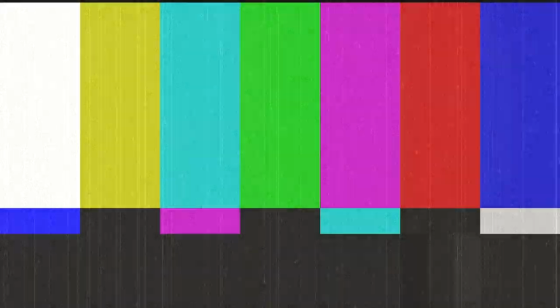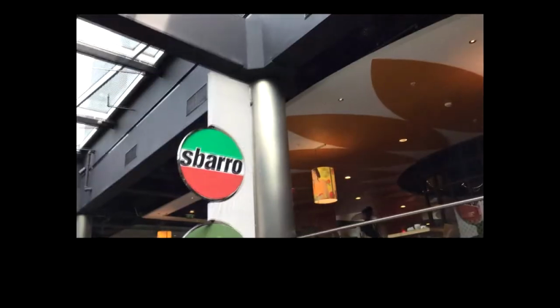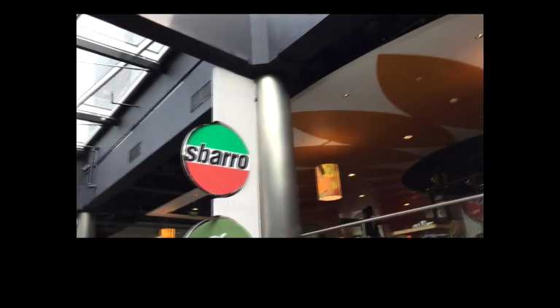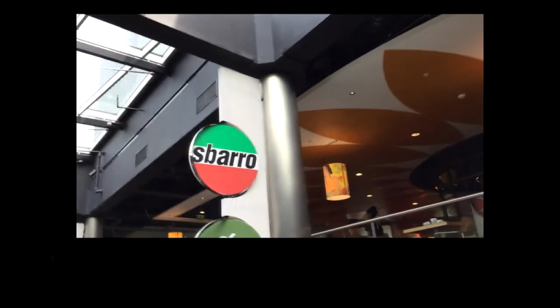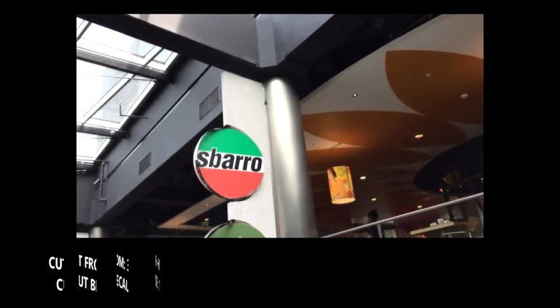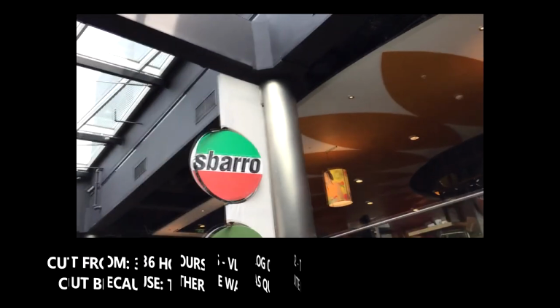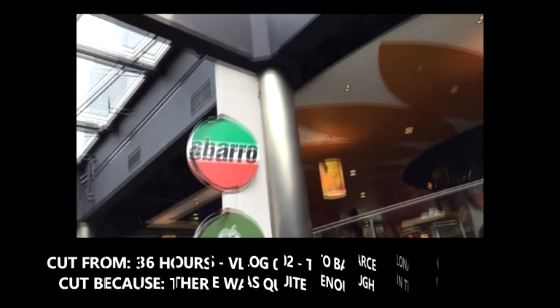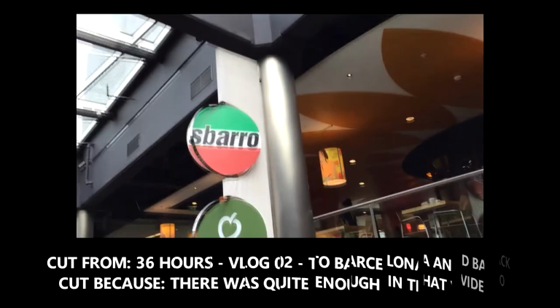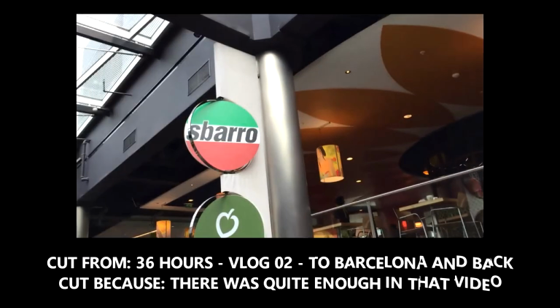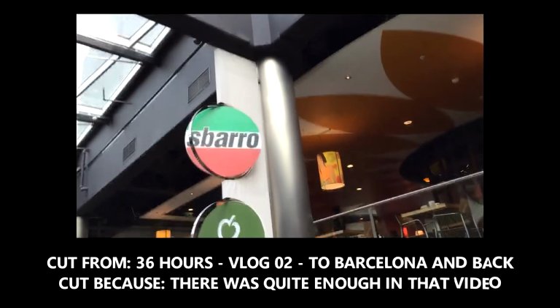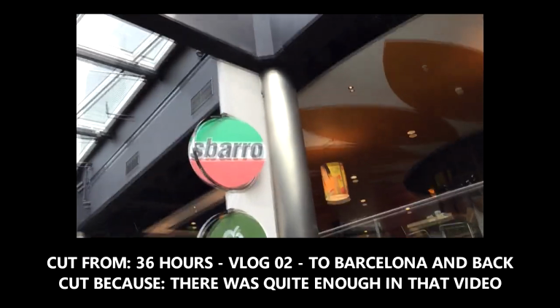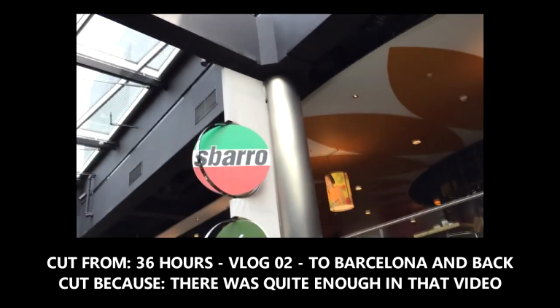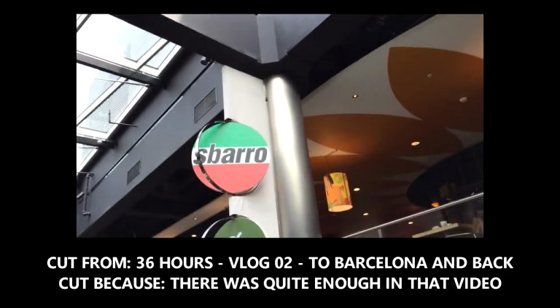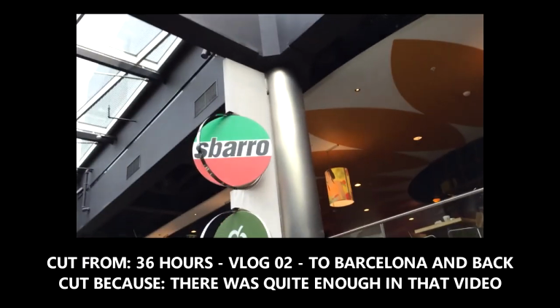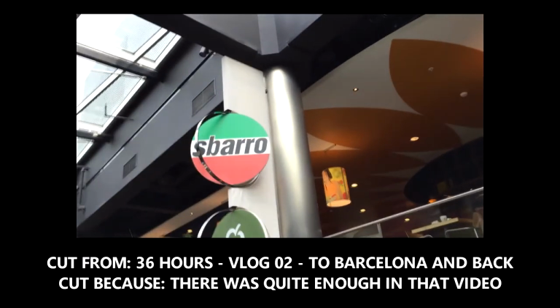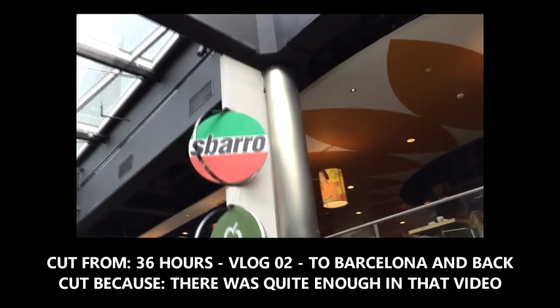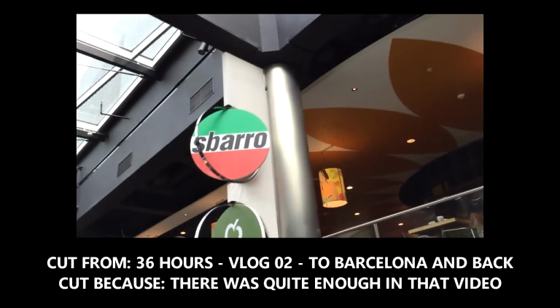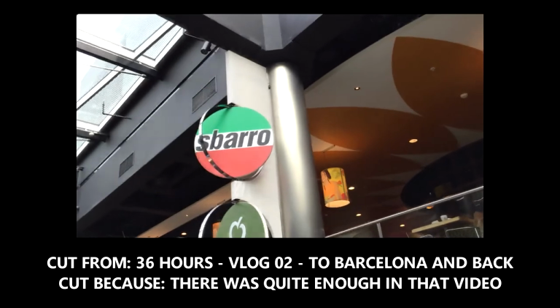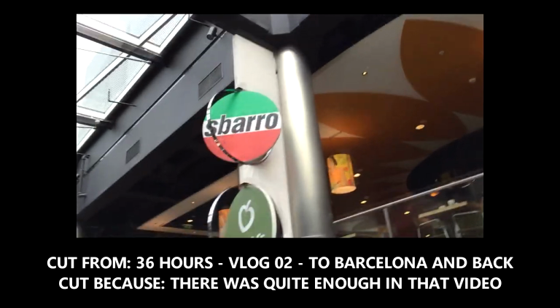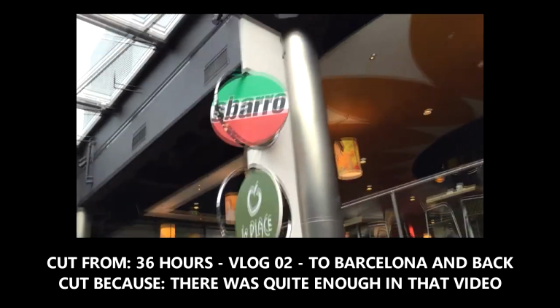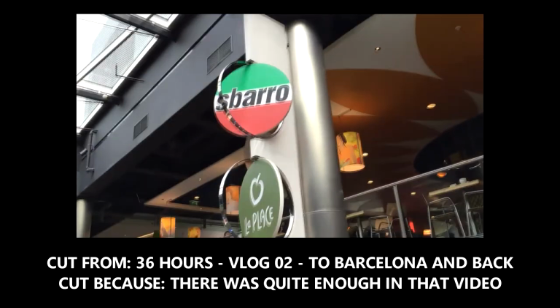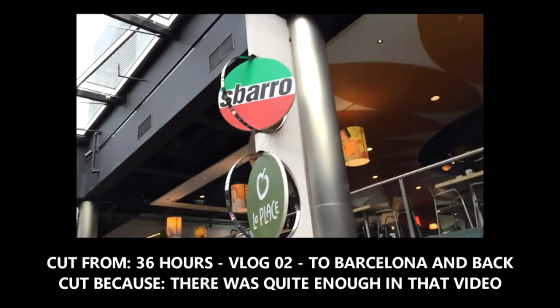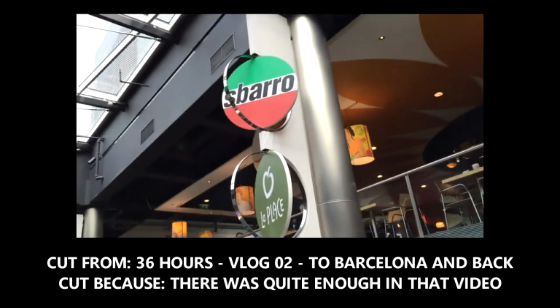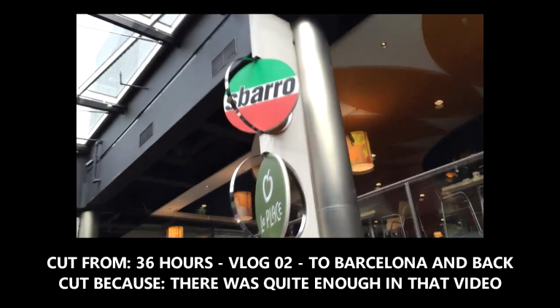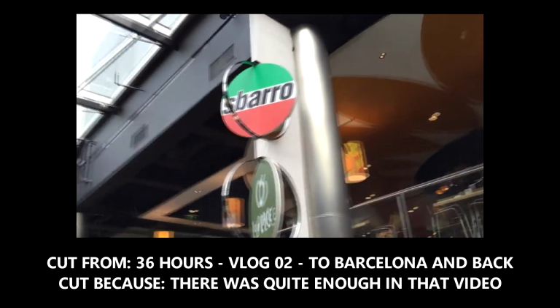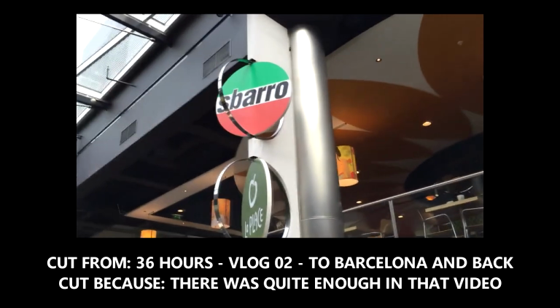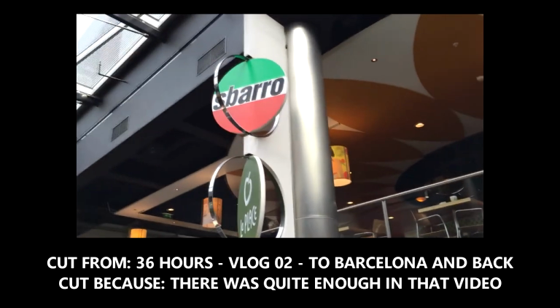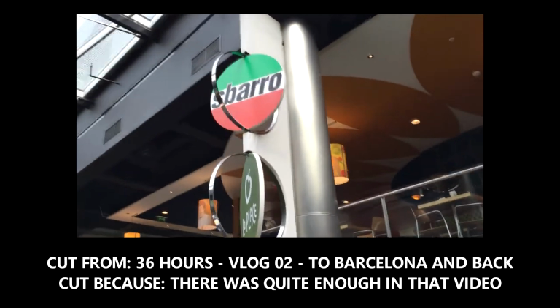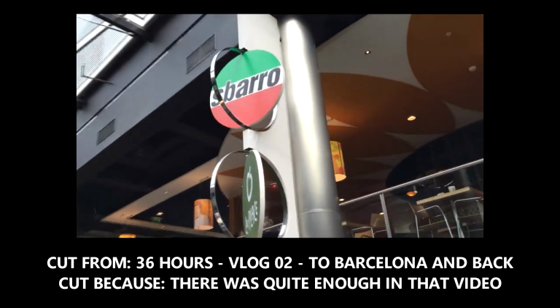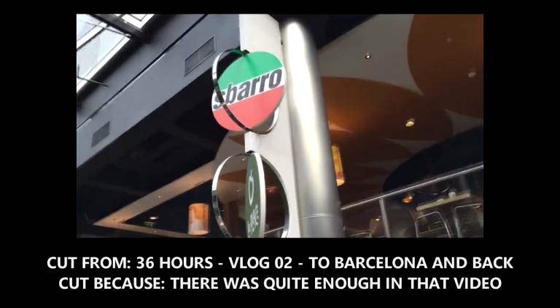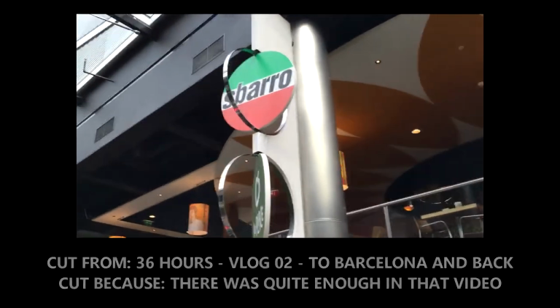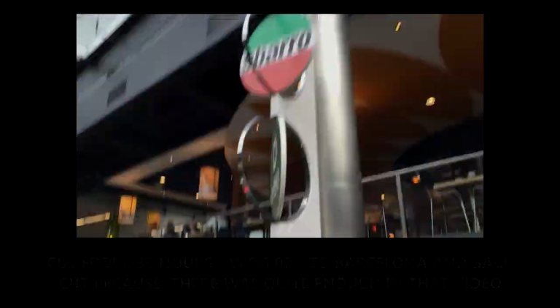5 second review: if pizza is good, it's really good. If pizza is bad, it's still pretty good. This place is somewhere in the middle.